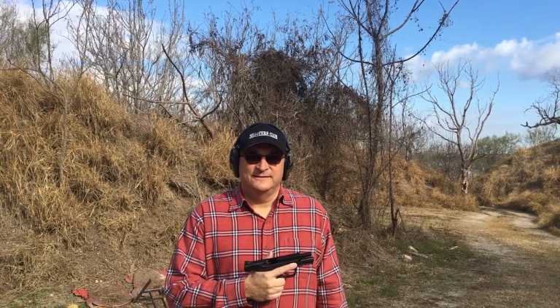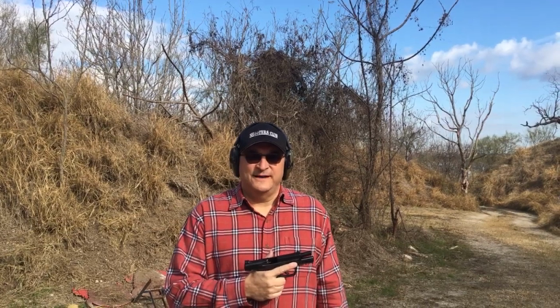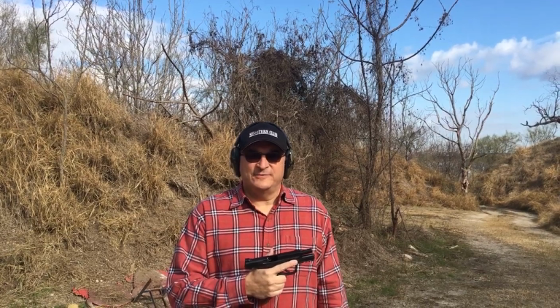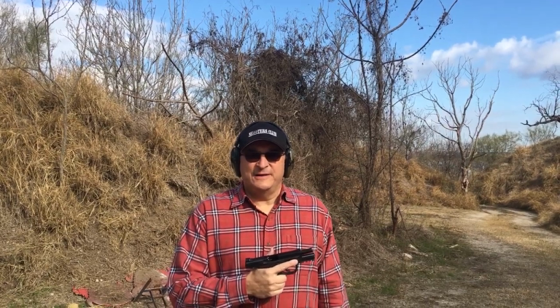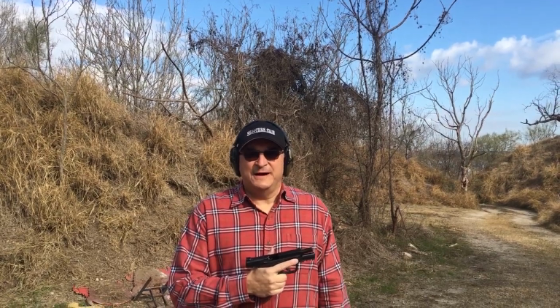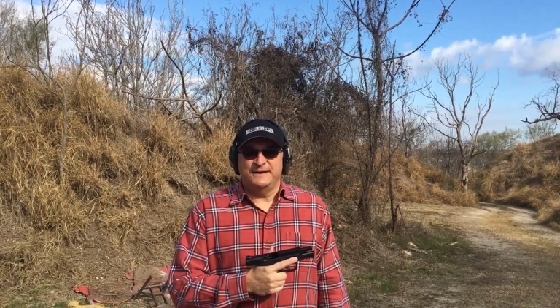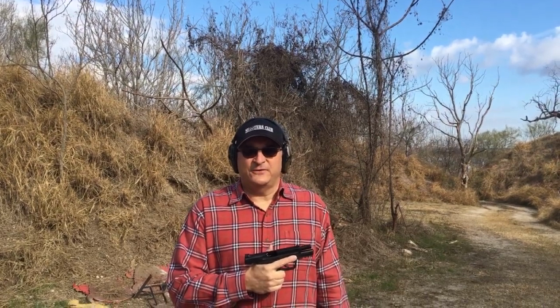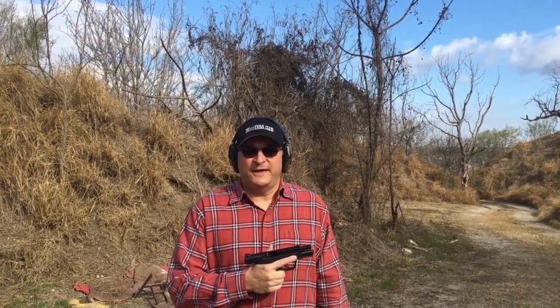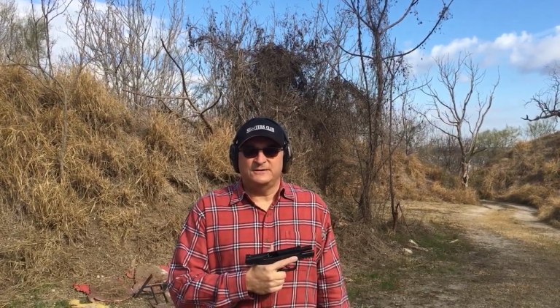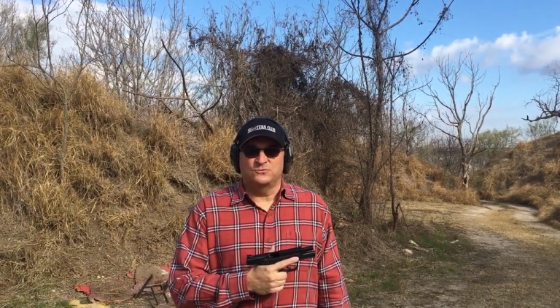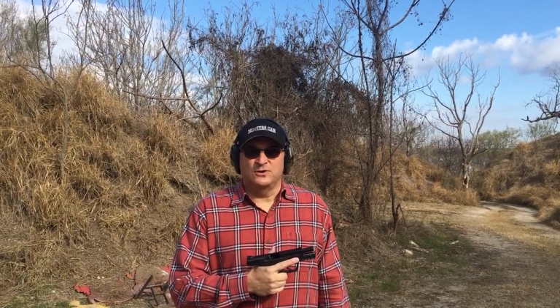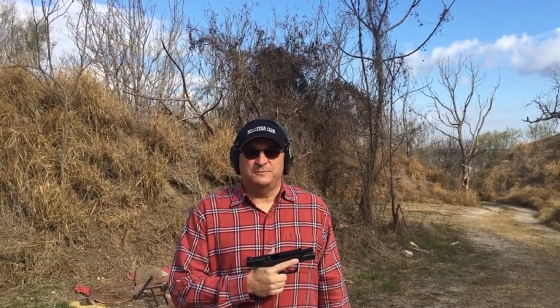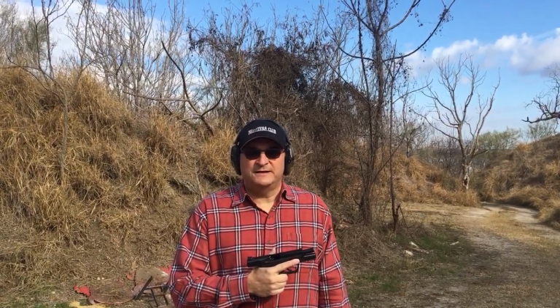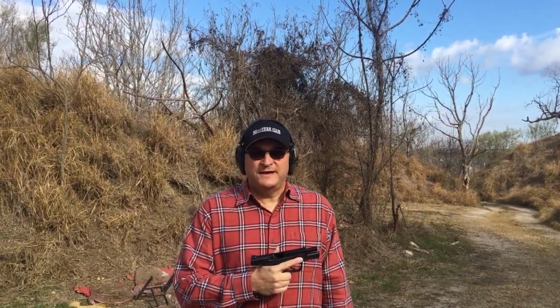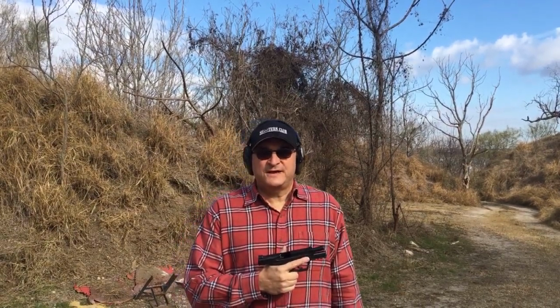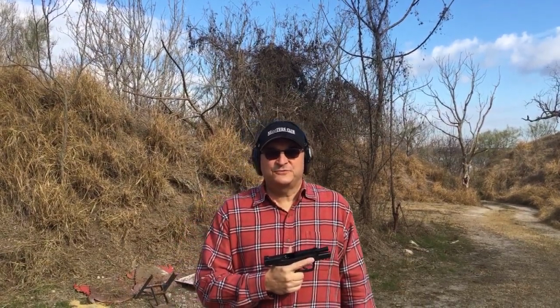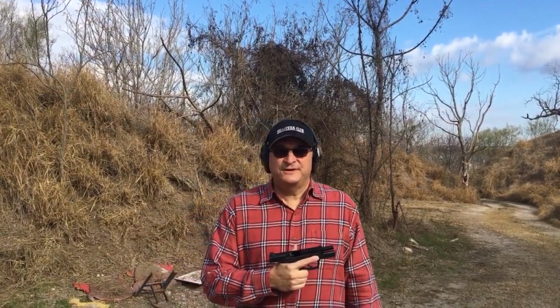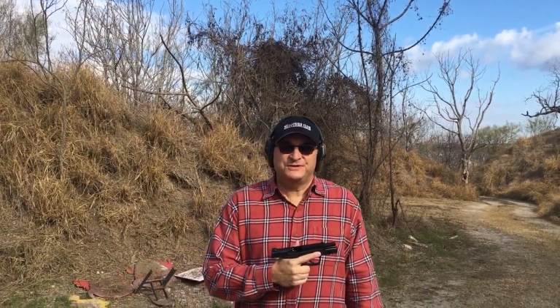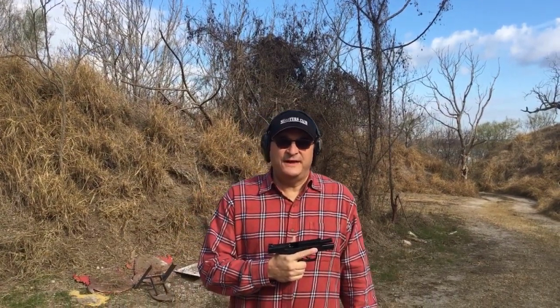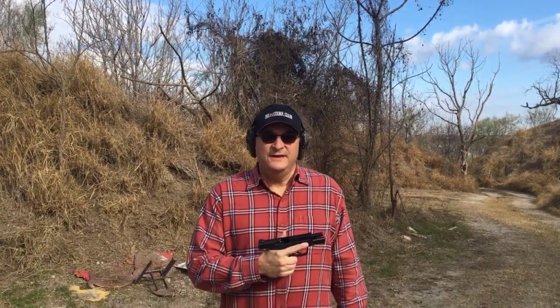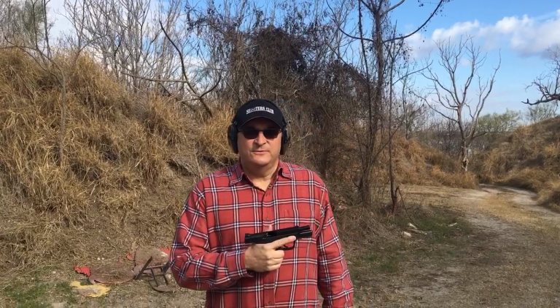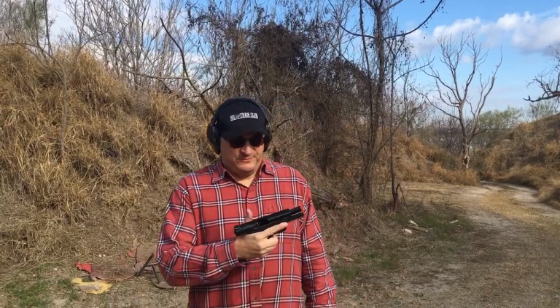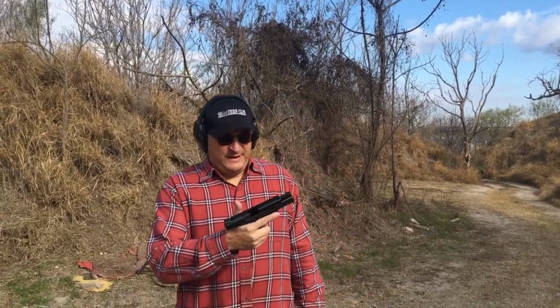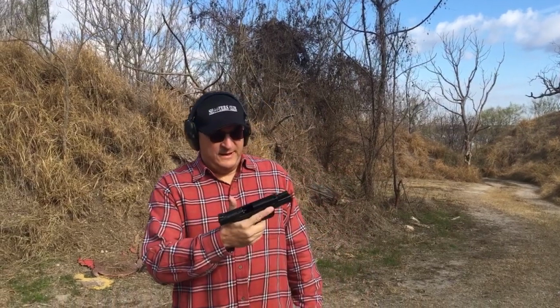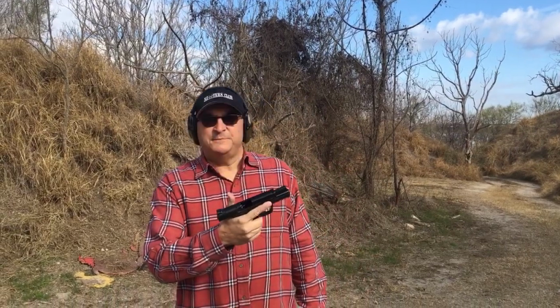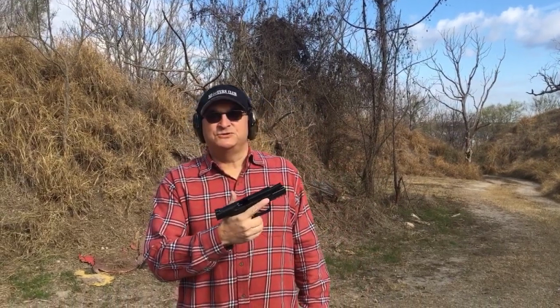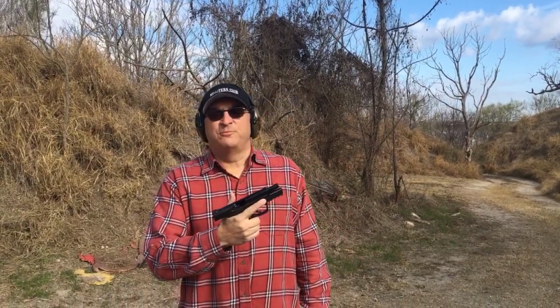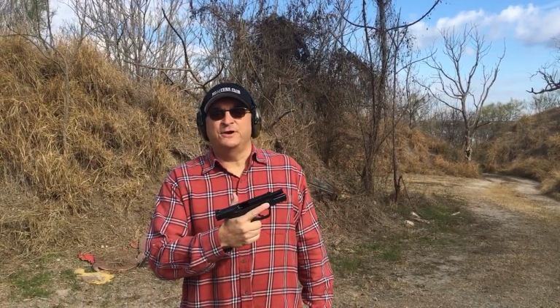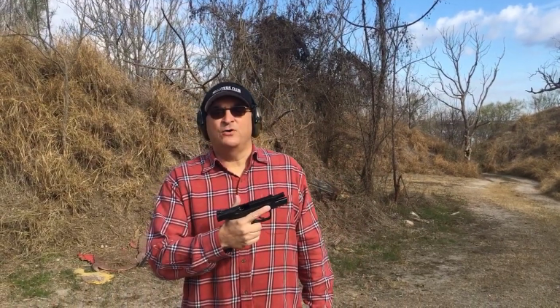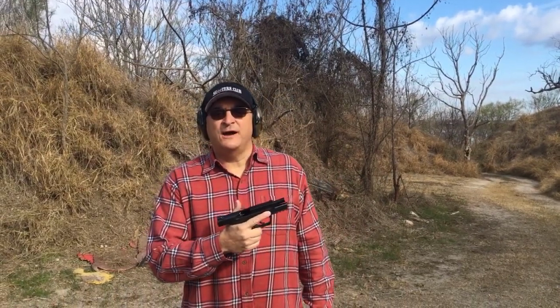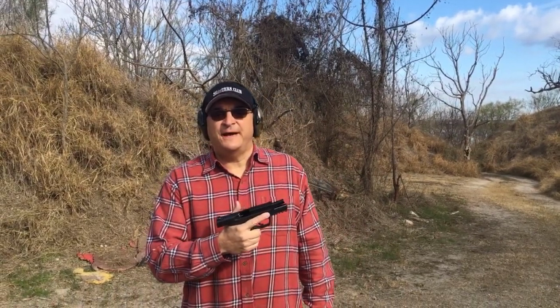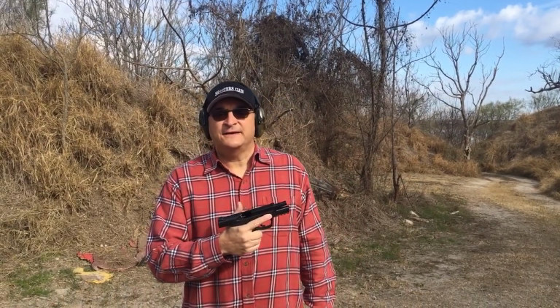Hey everybody, Bob Main from the Handgun World Podcast. Out at the range today with my M&P 2.0 Compact.